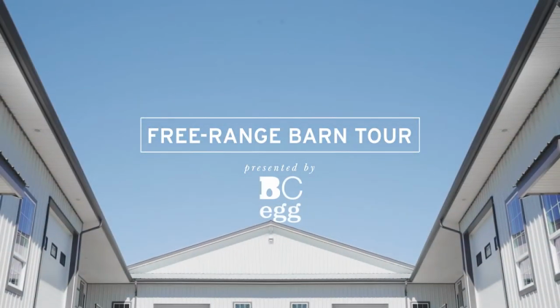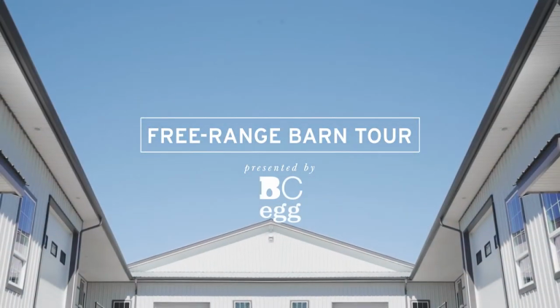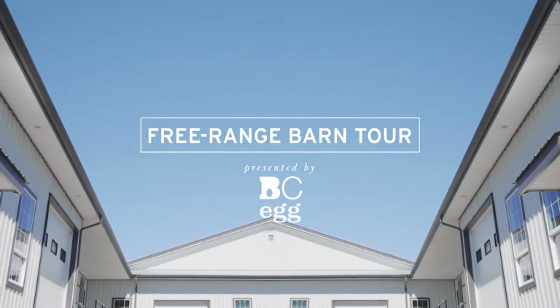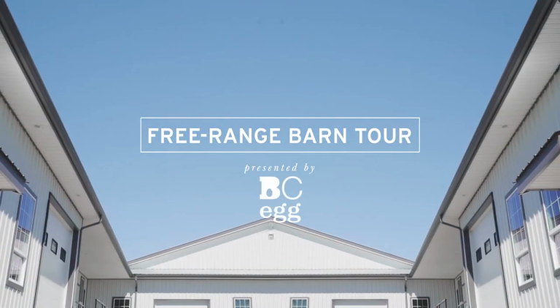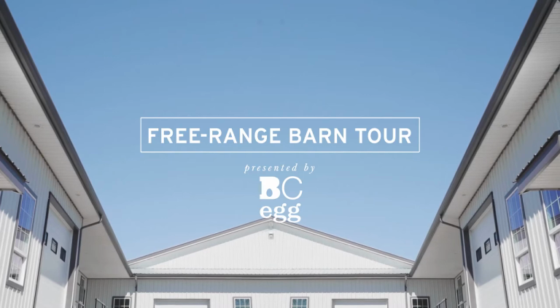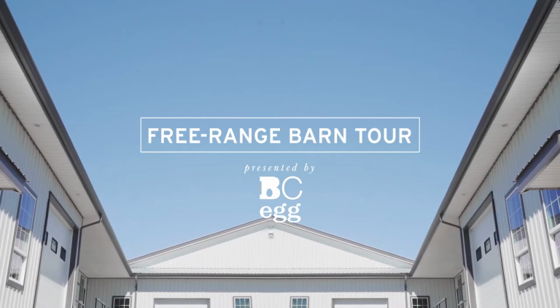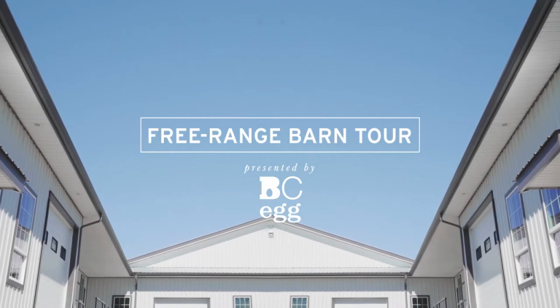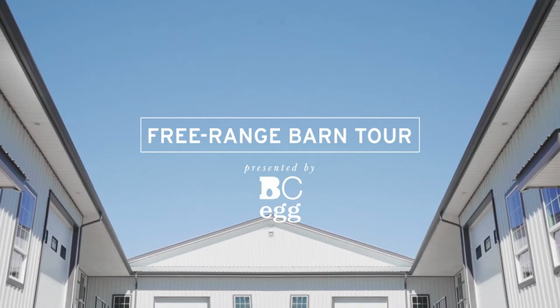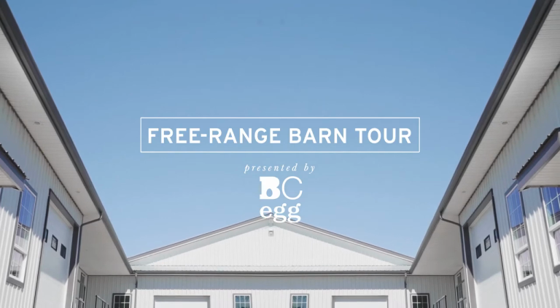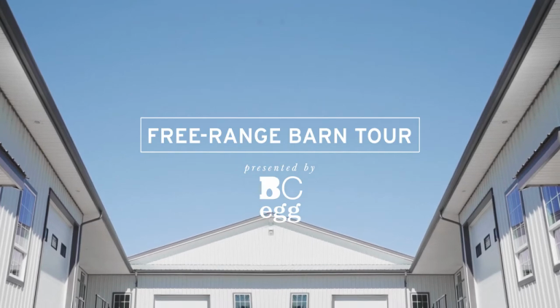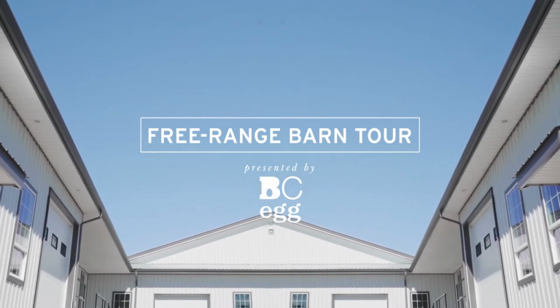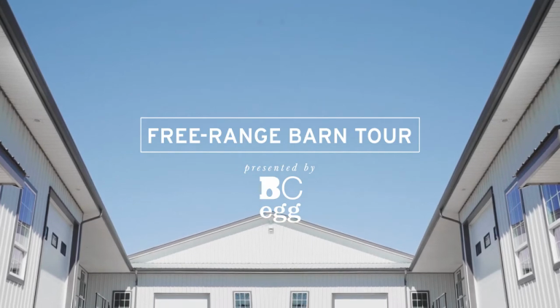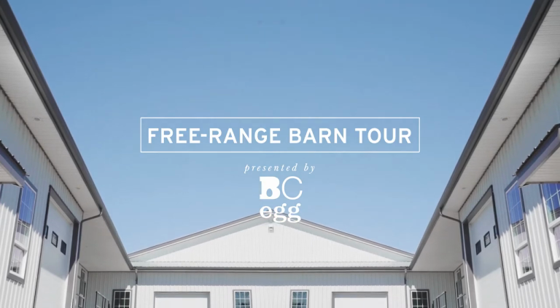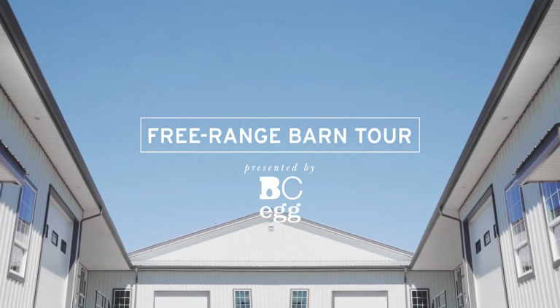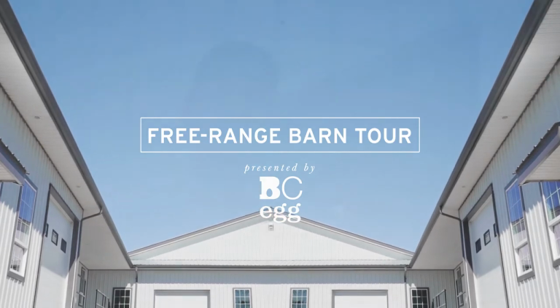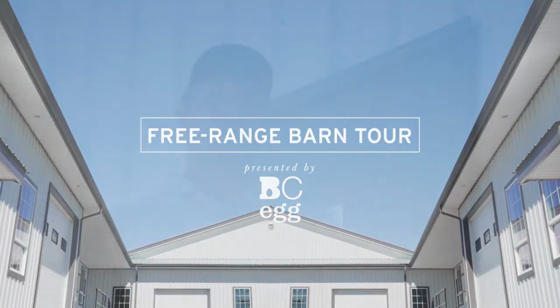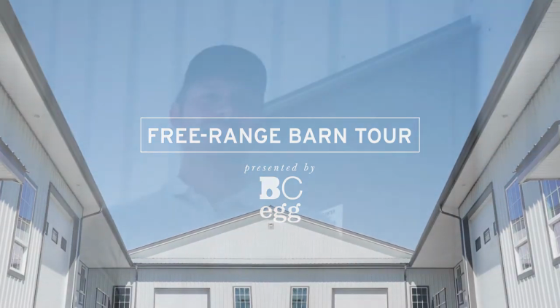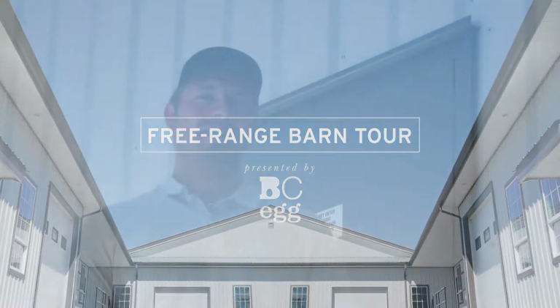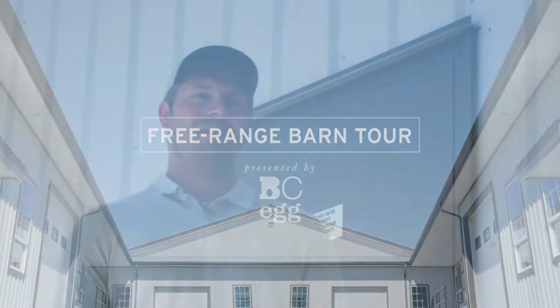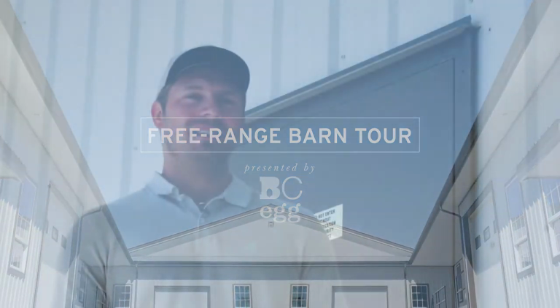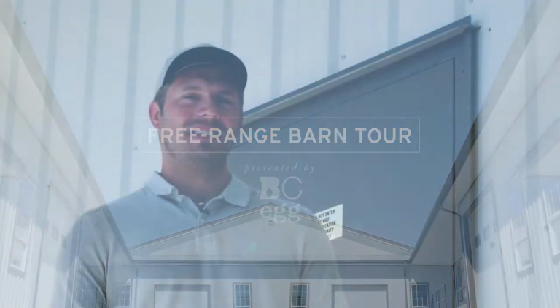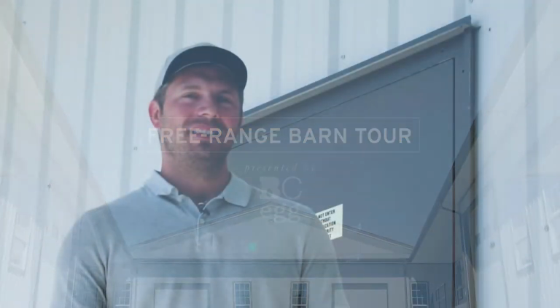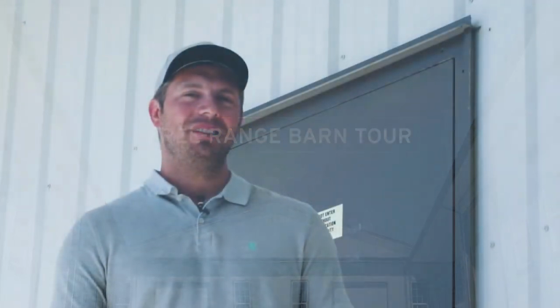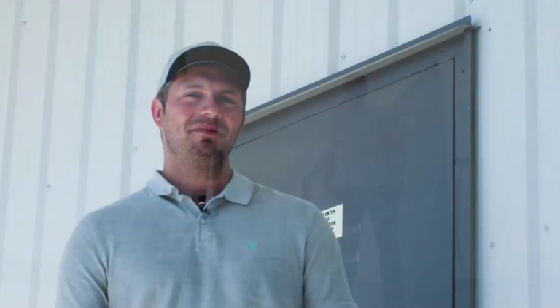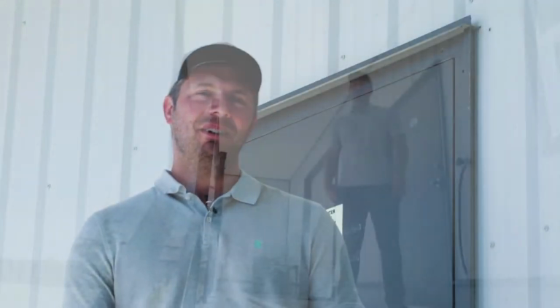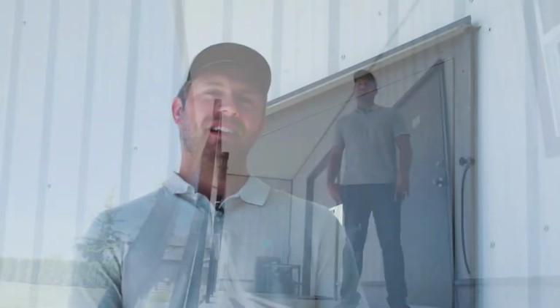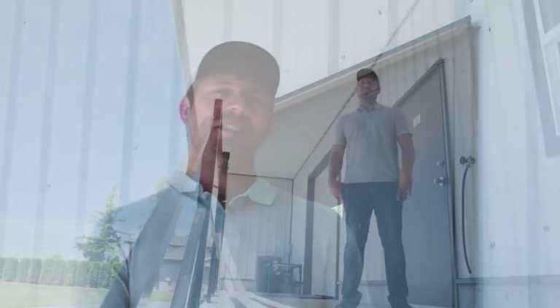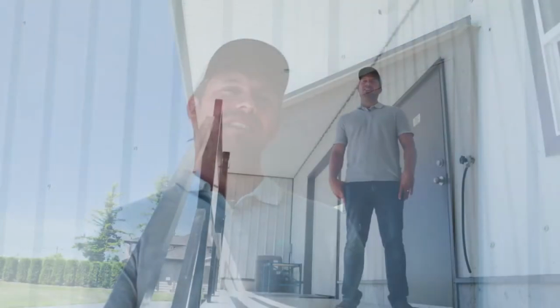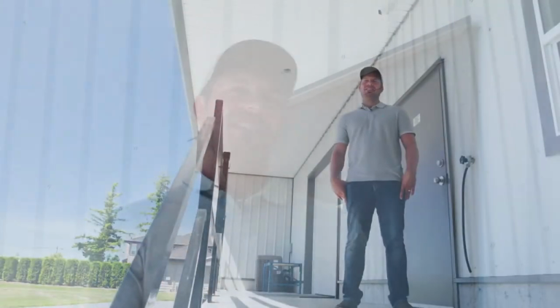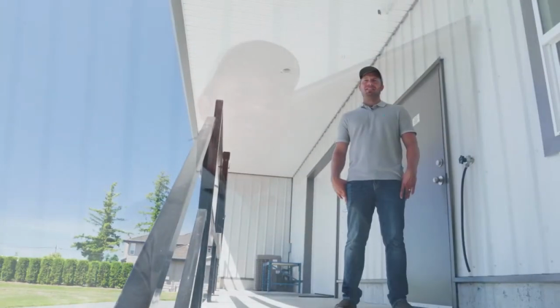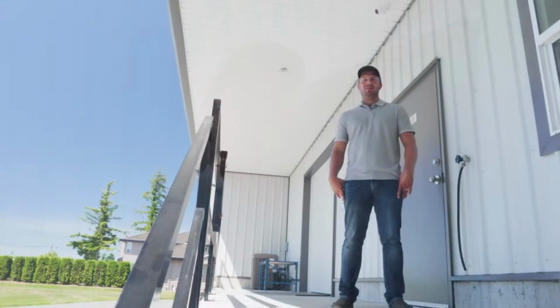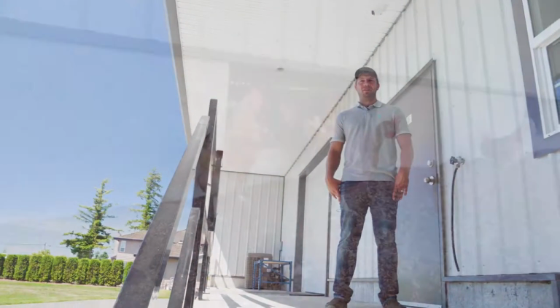Hi, welcome to Conation Farms. I'm Brian Siemens and I have 36,000 free-range hens at this farm.